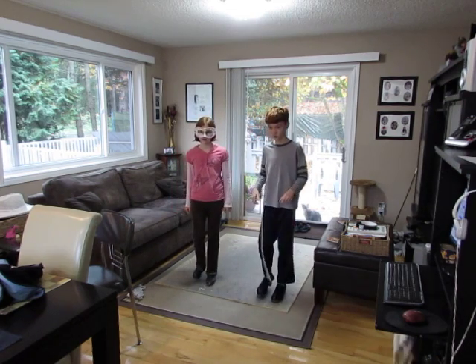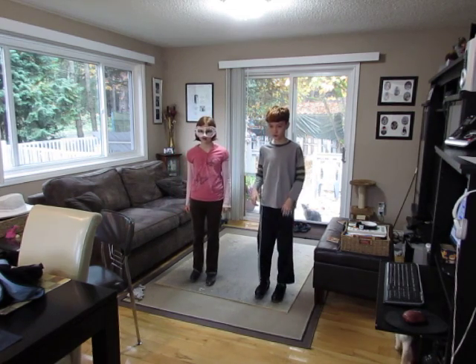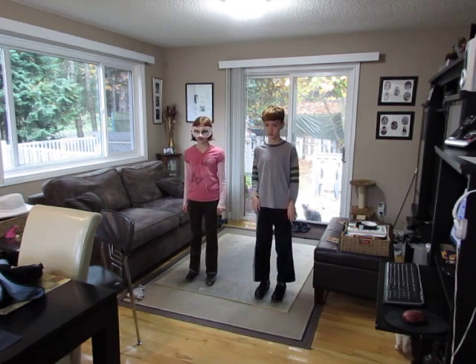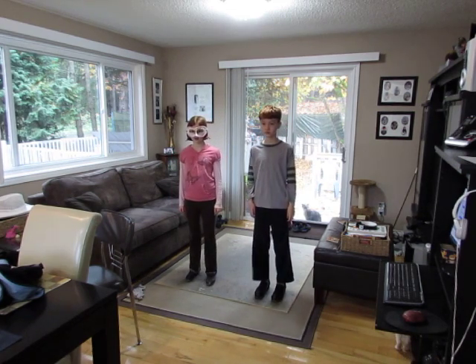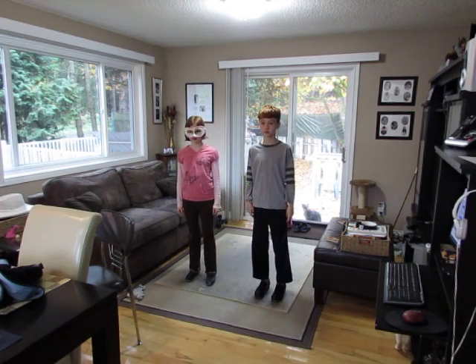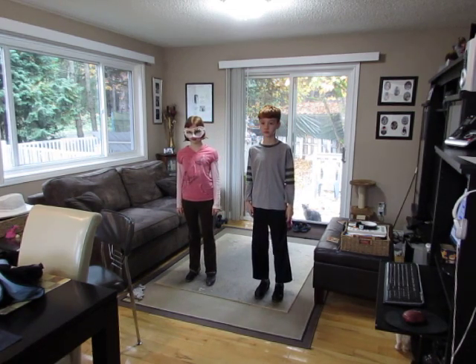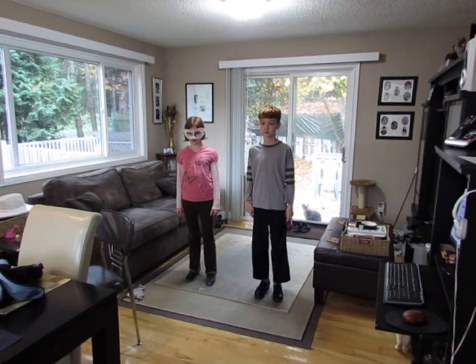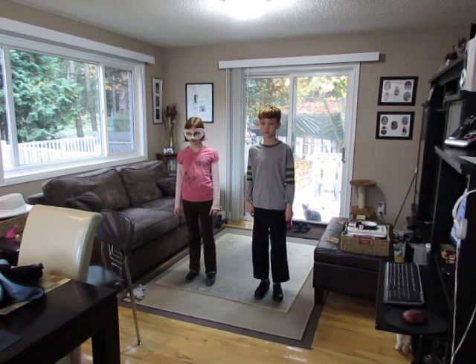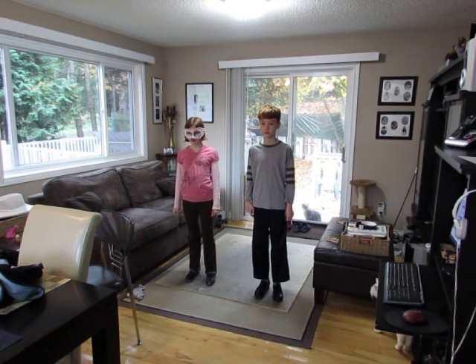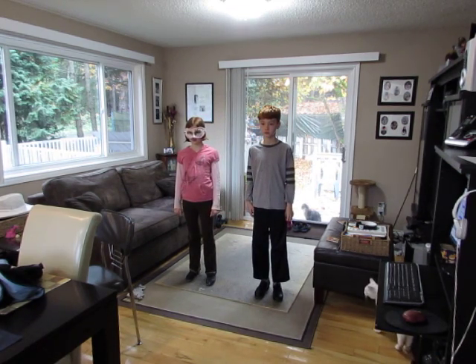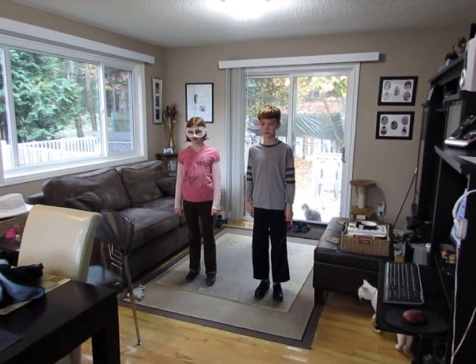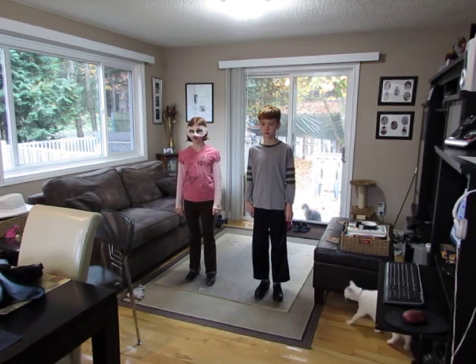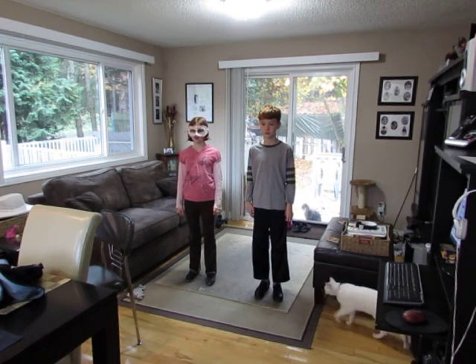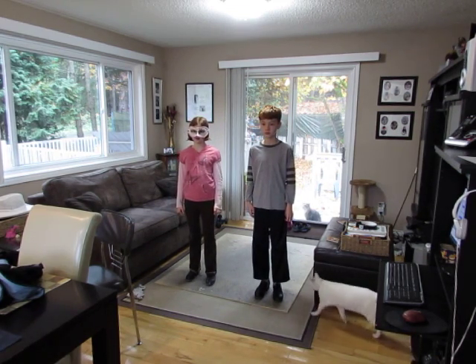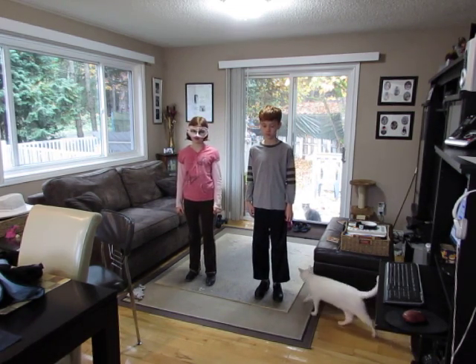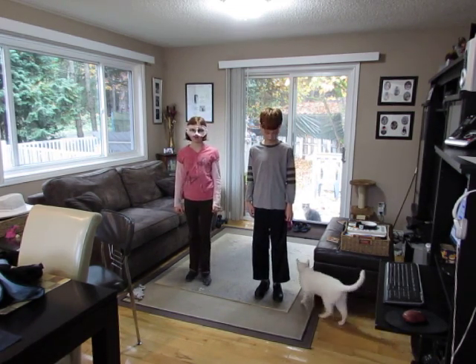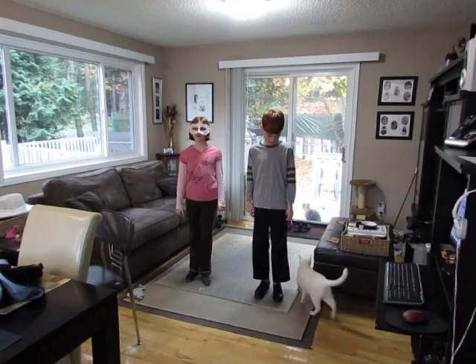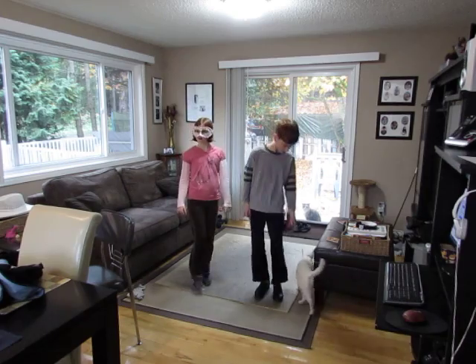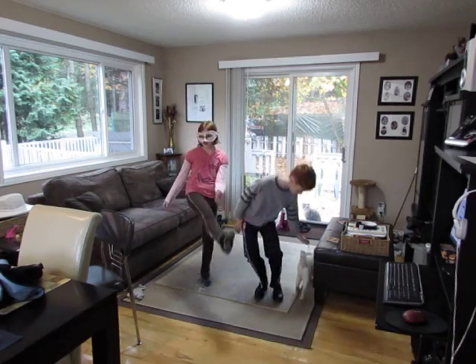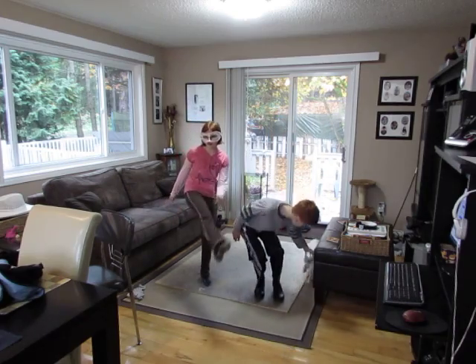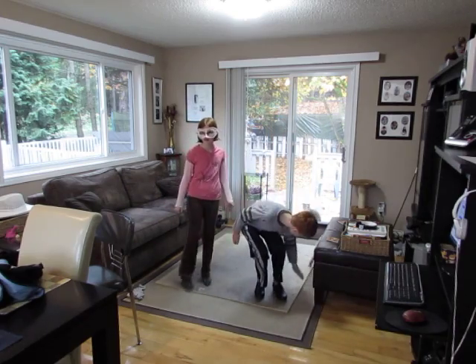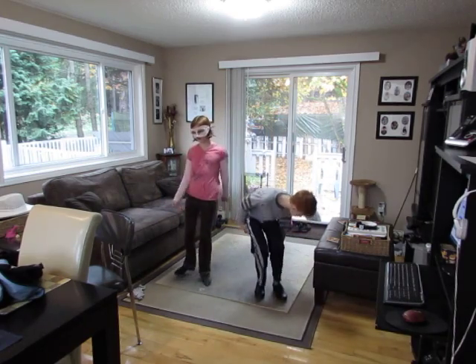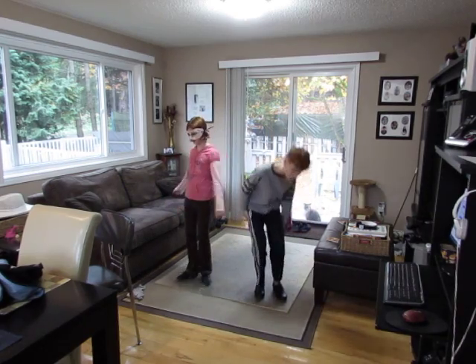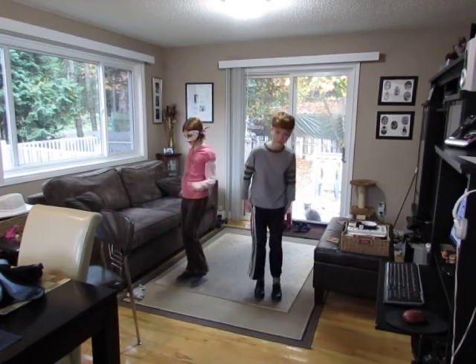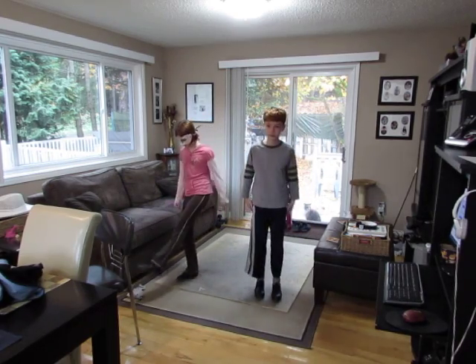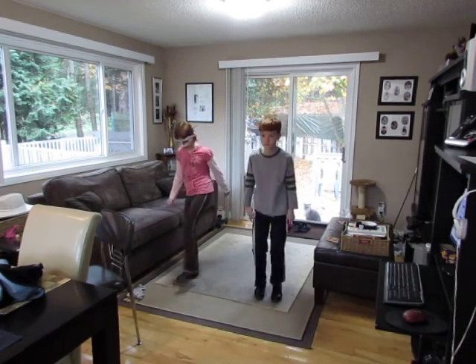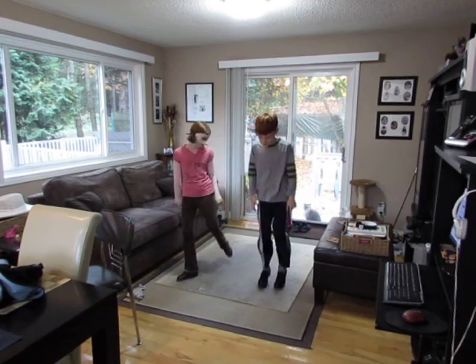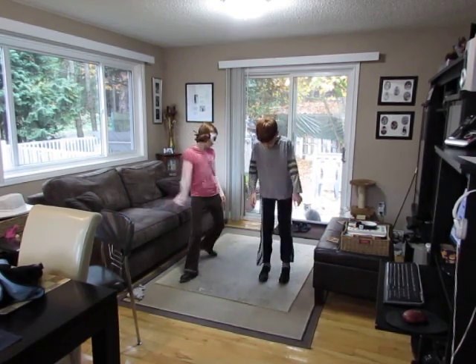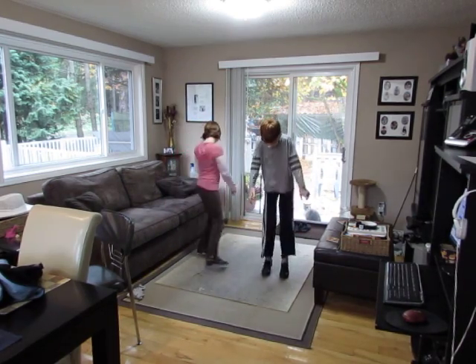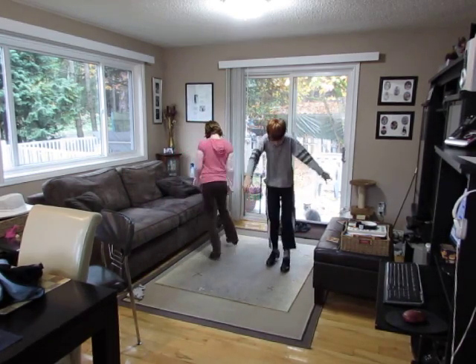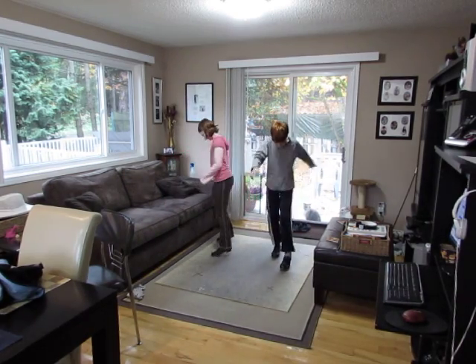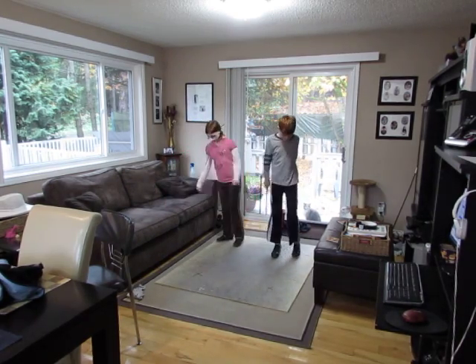Good. Awesome. Okay, one more time. From the top.